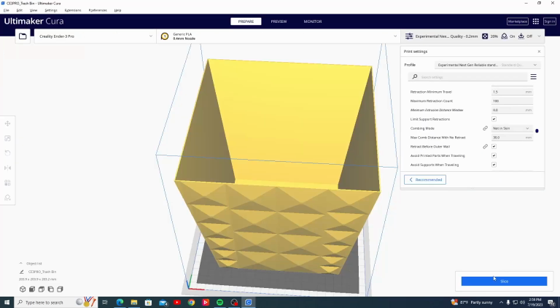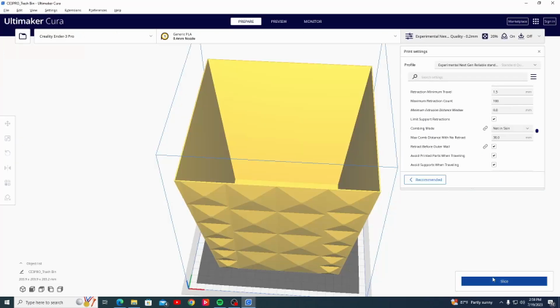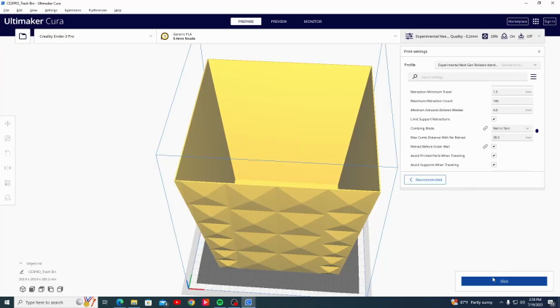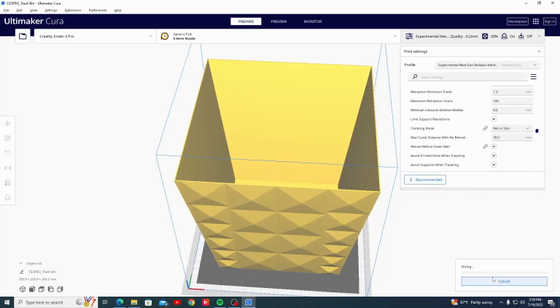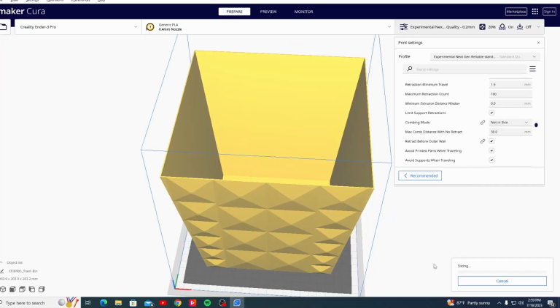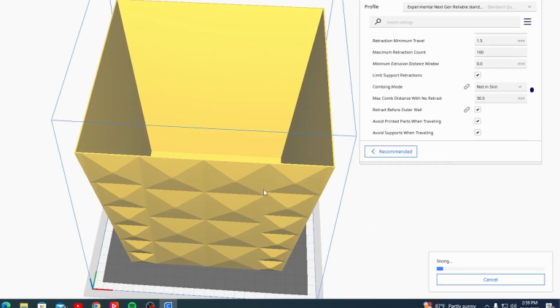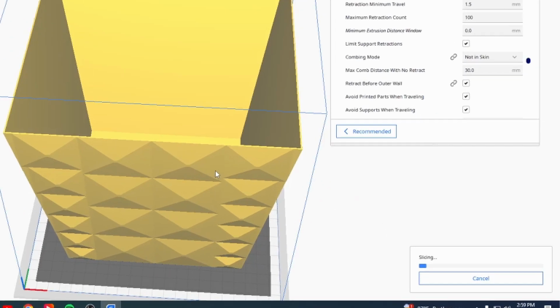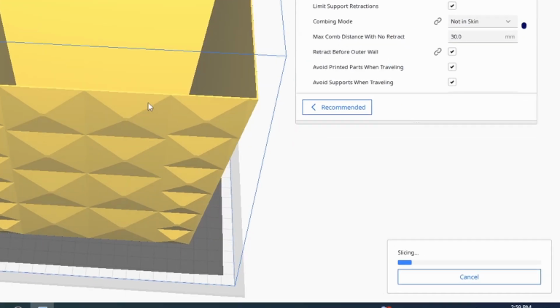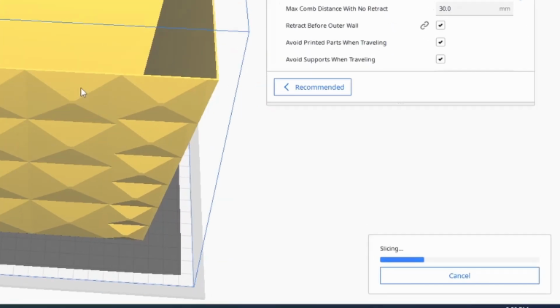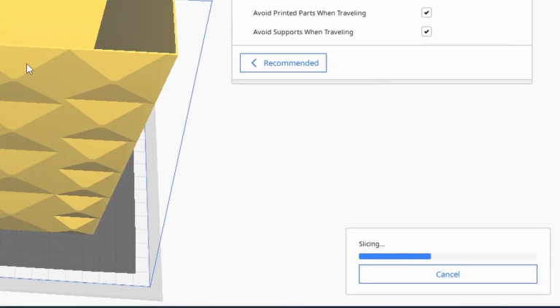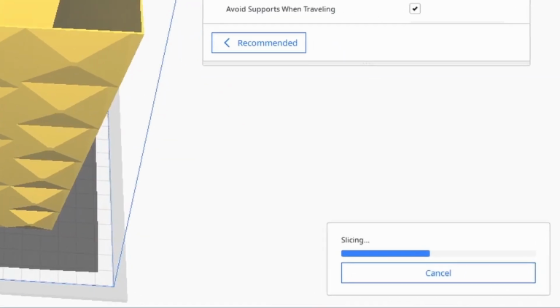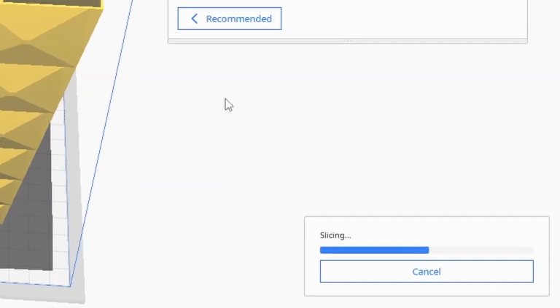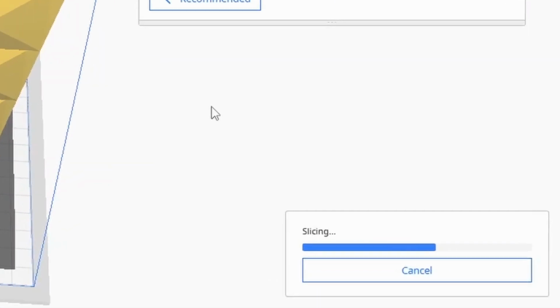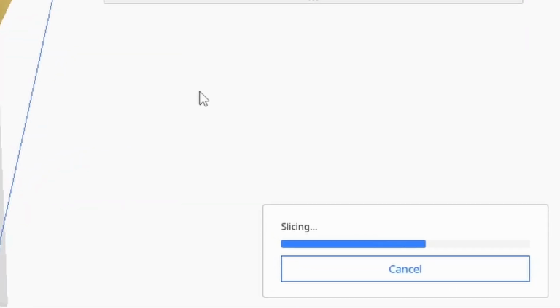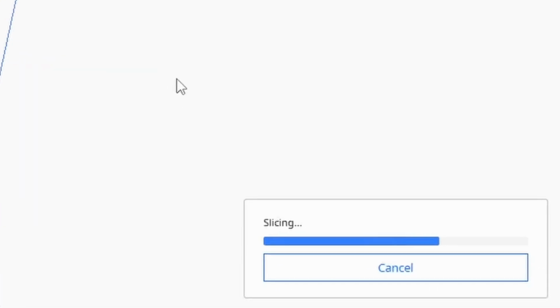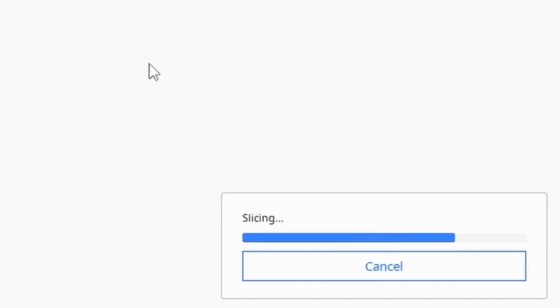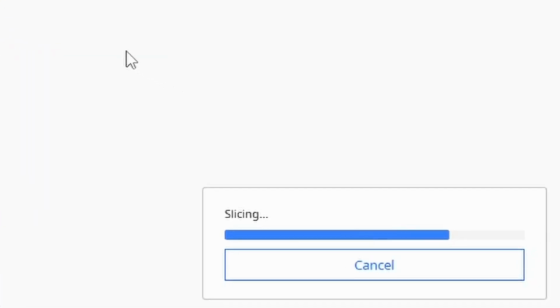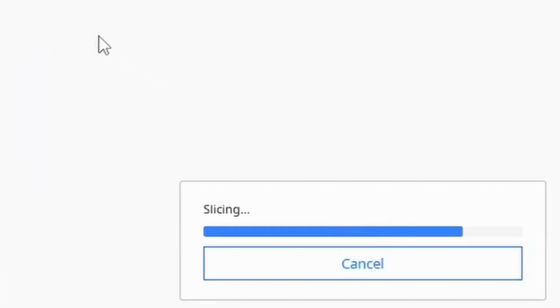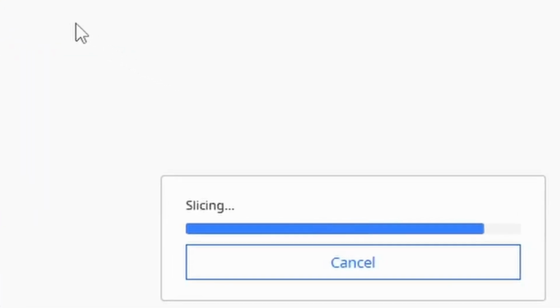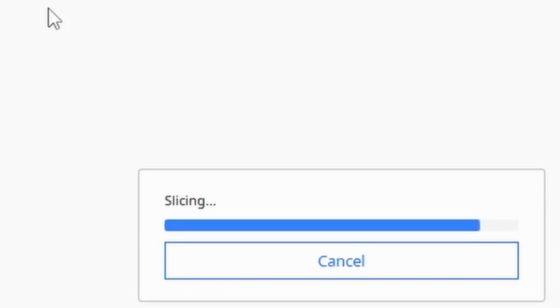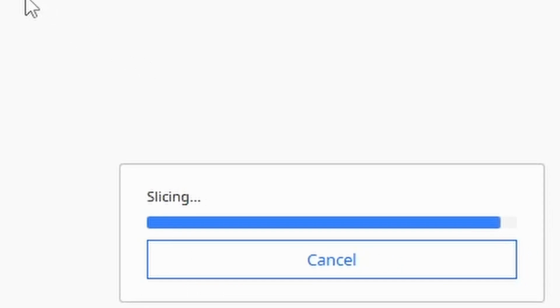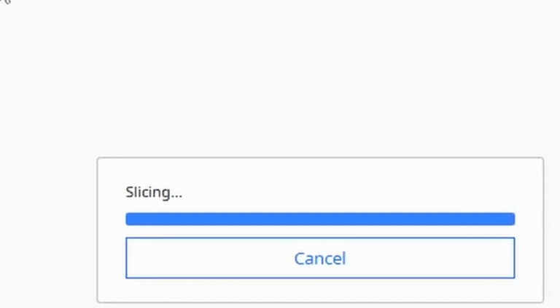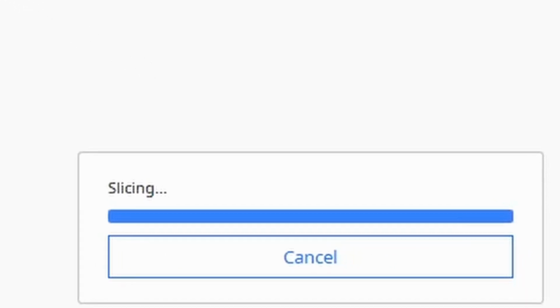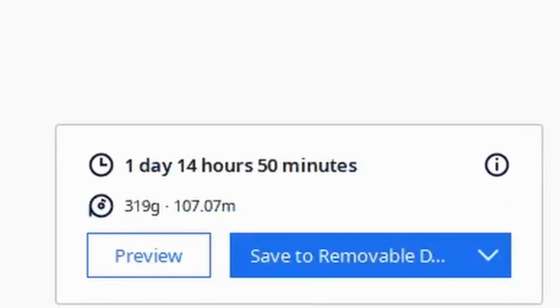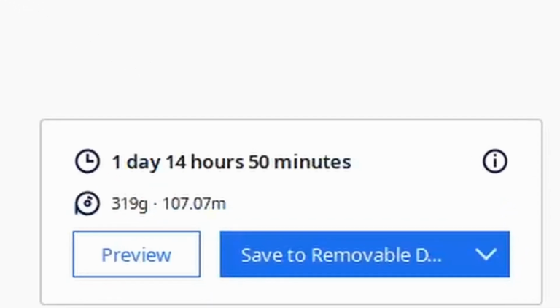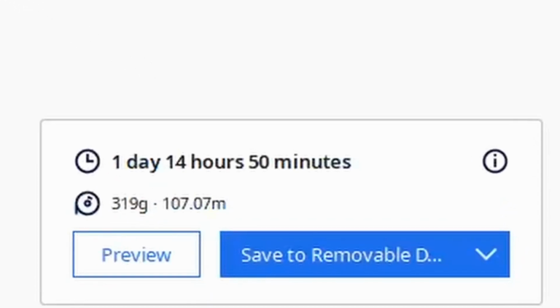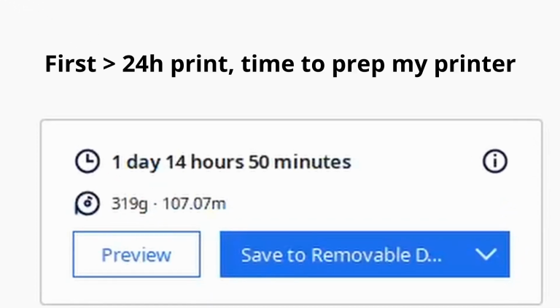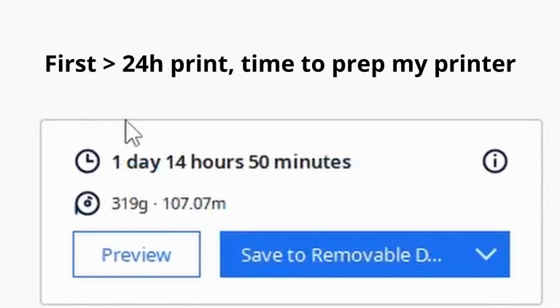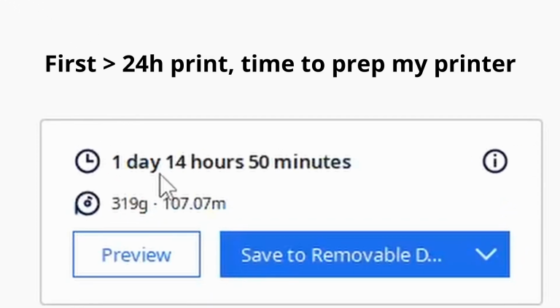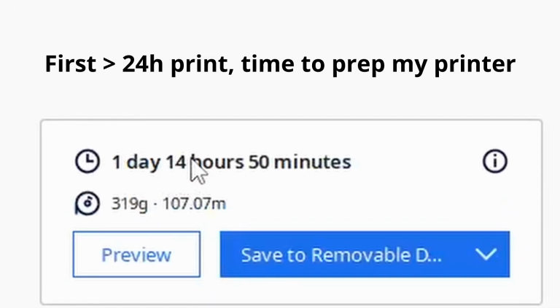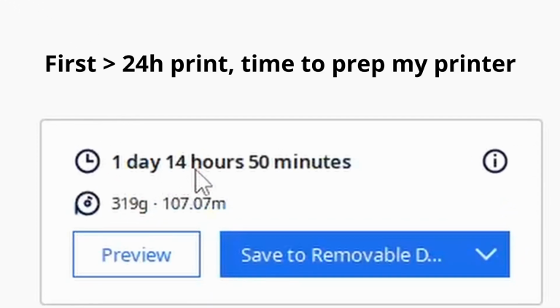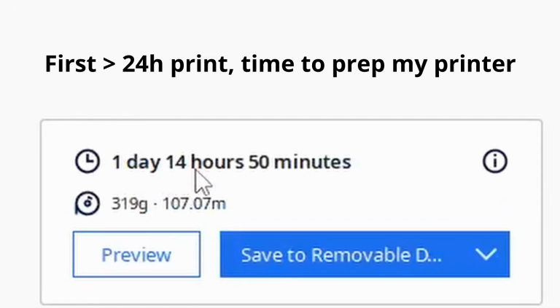Now all I gotta do is prepare it in the slicer and it's gonna take over 24 hours. Oh my god, bro!